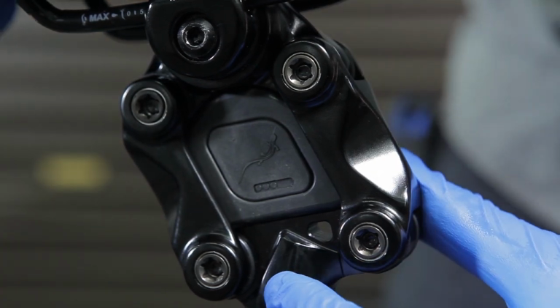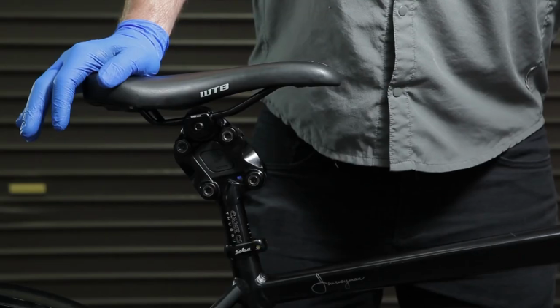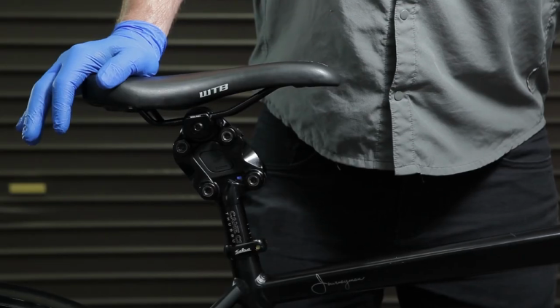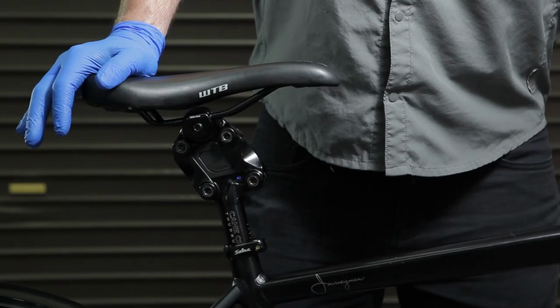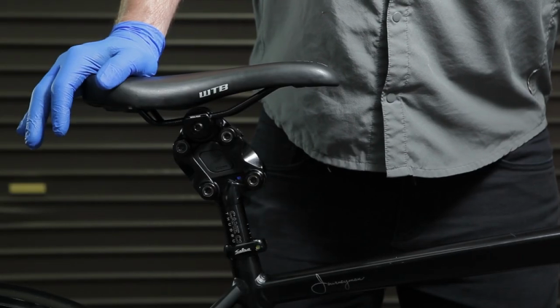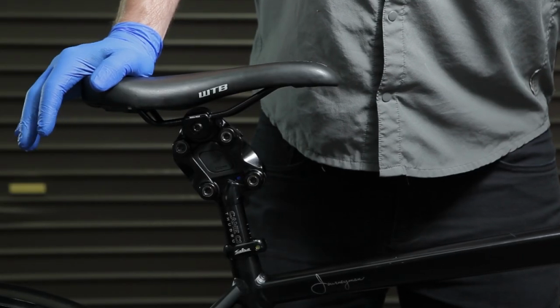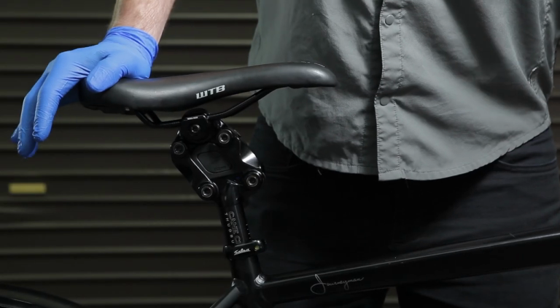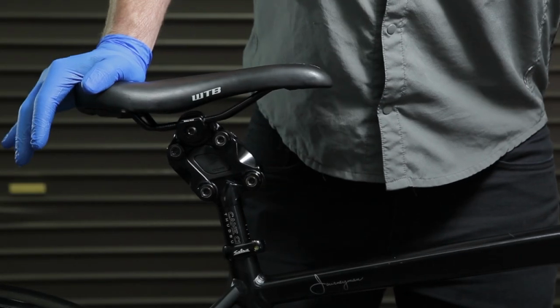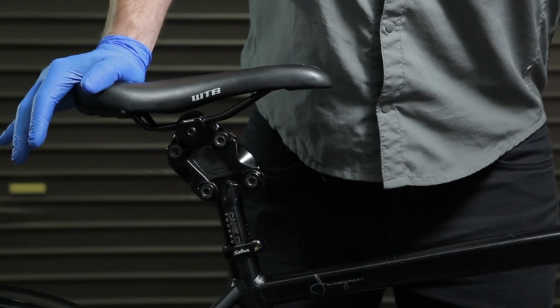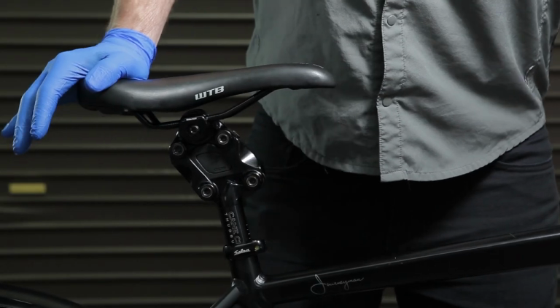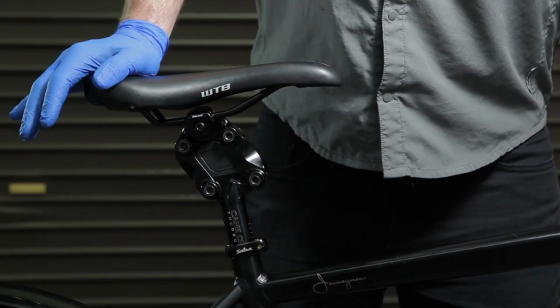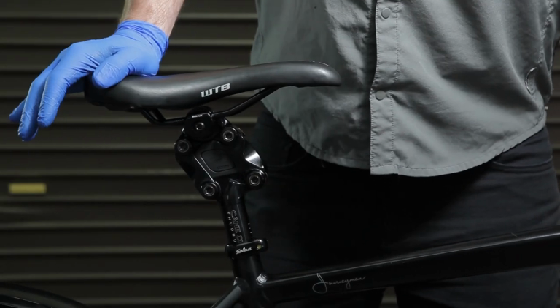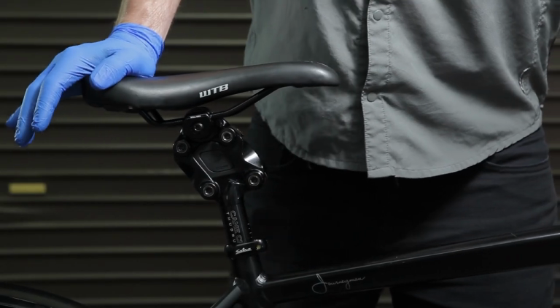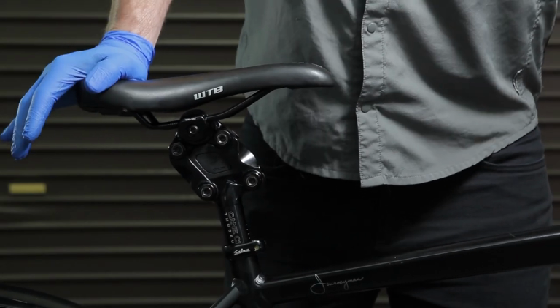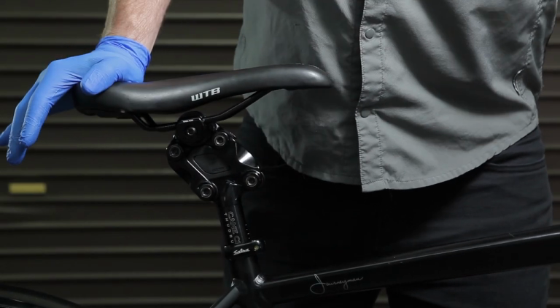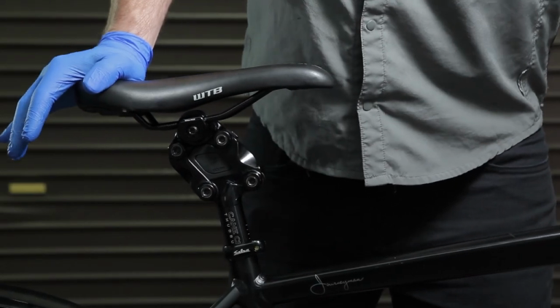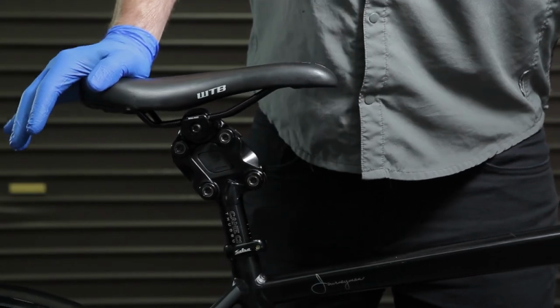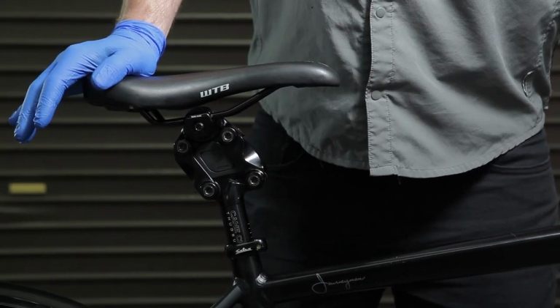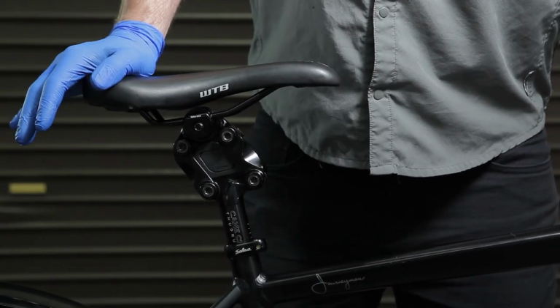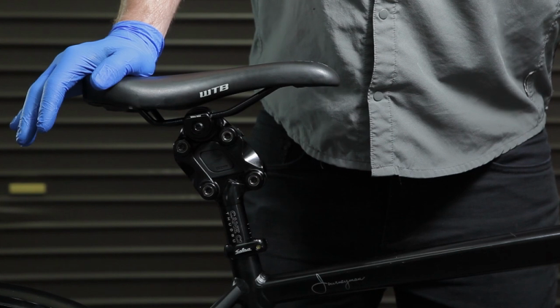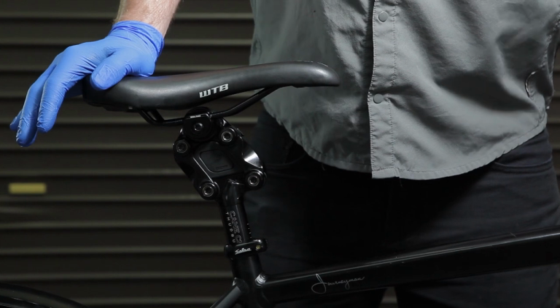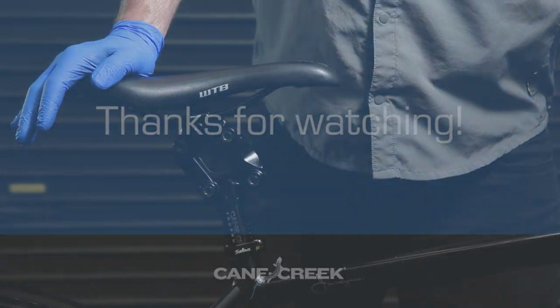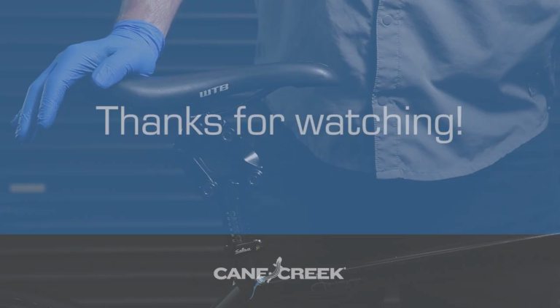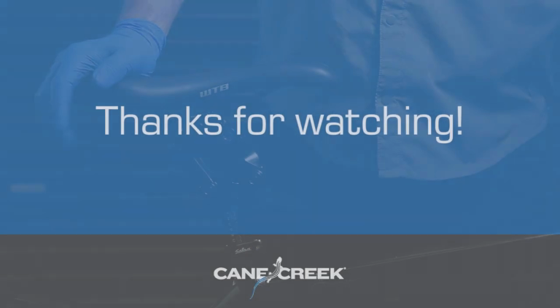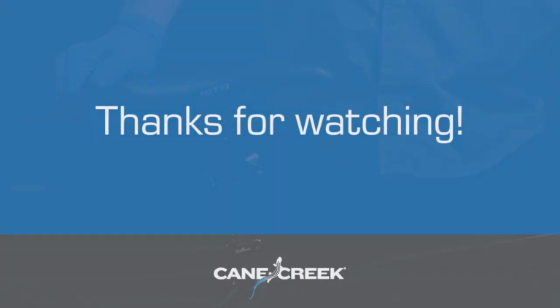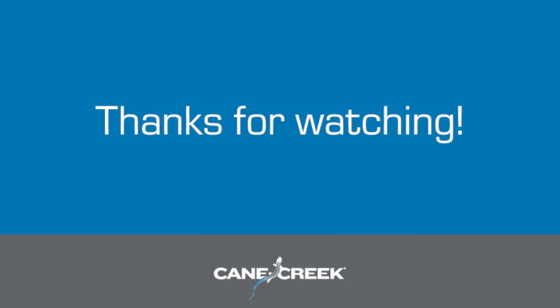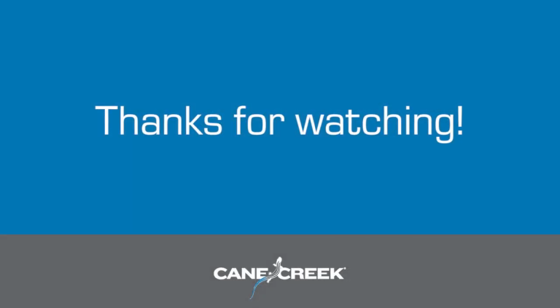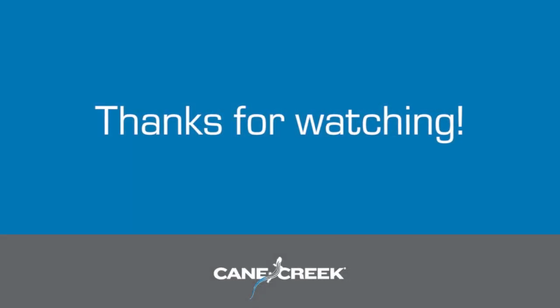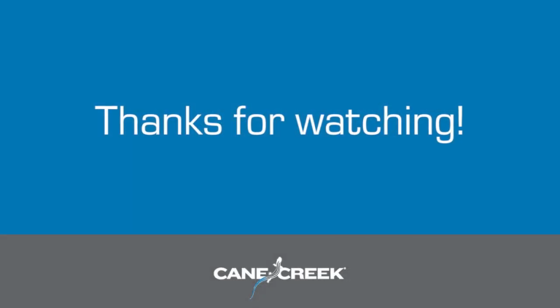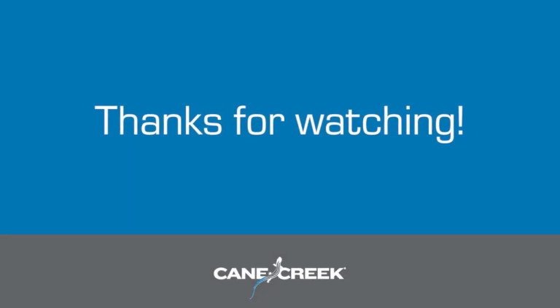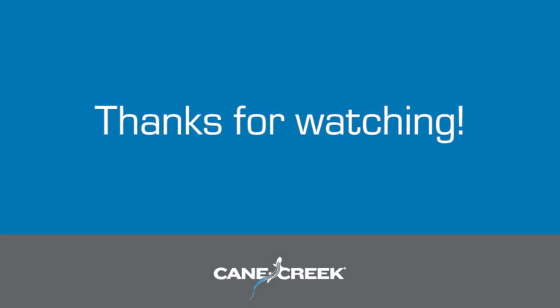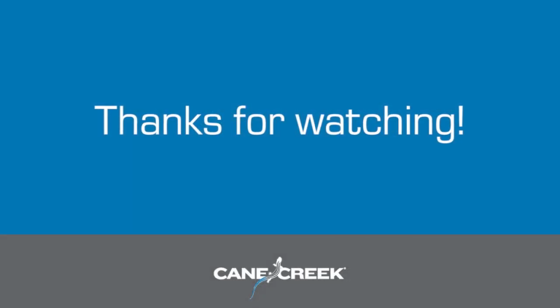If you have any additional questions about this product, feel free to reach out to a Cane Creek representative. We're happy to help.